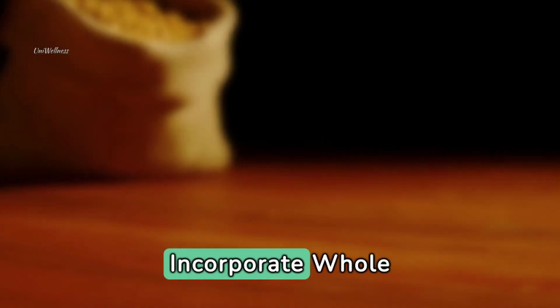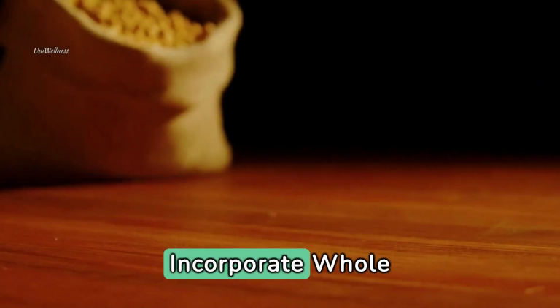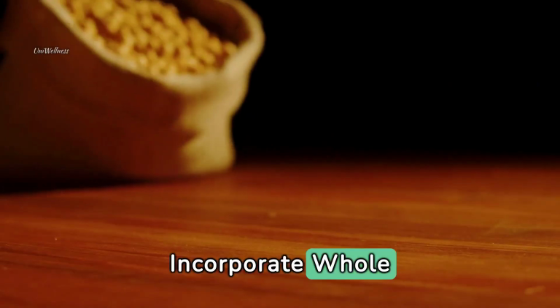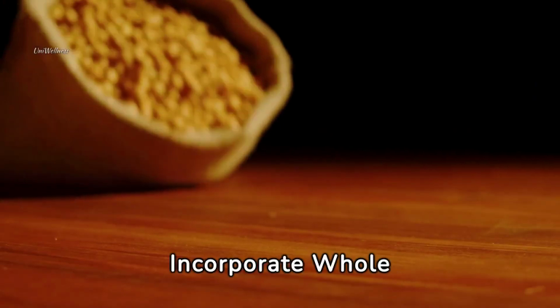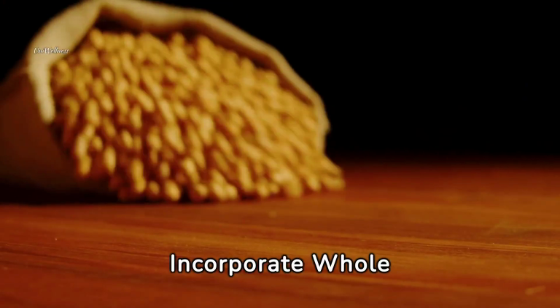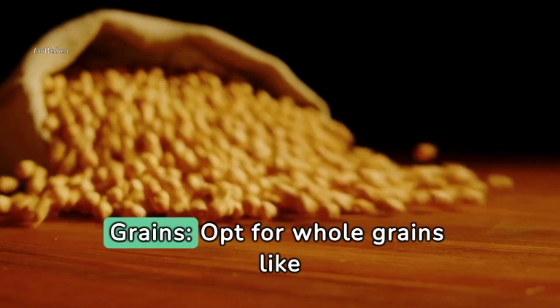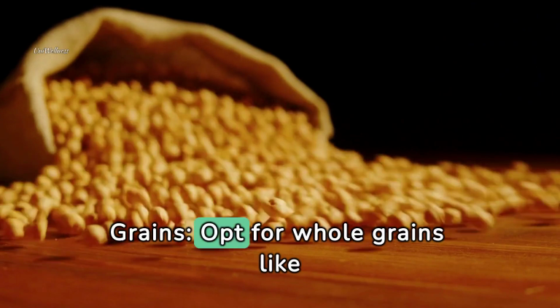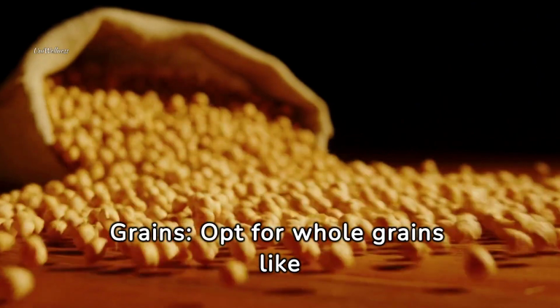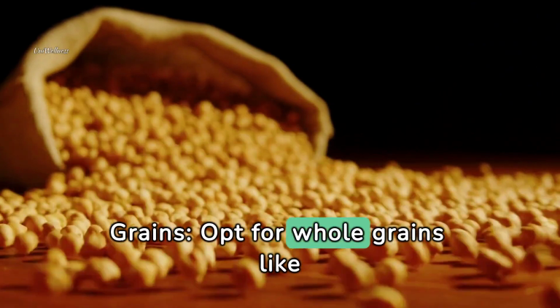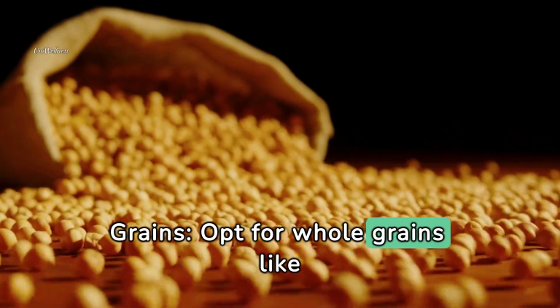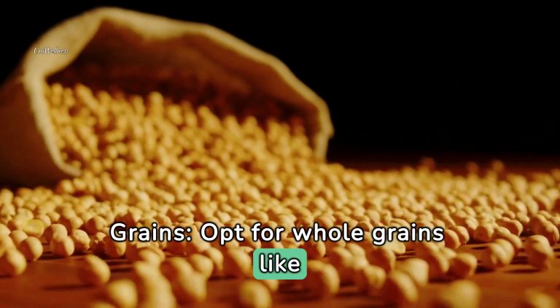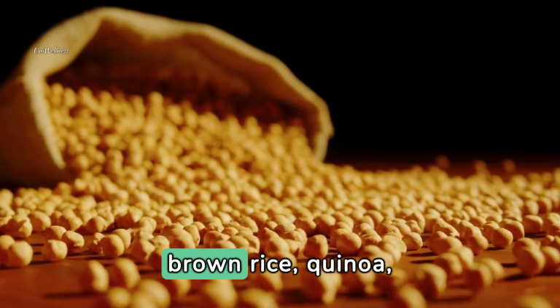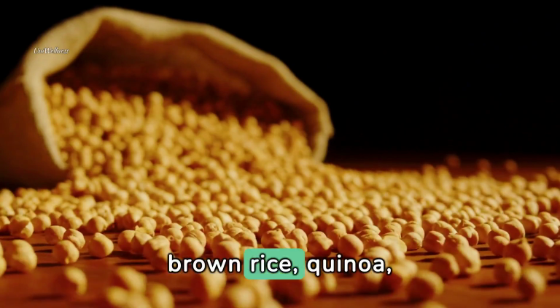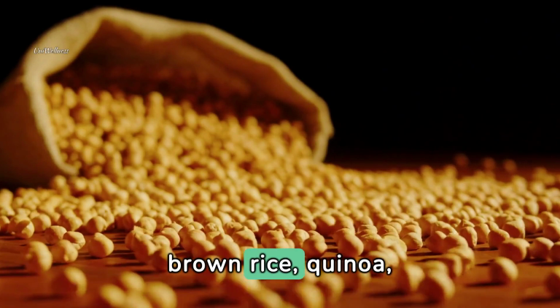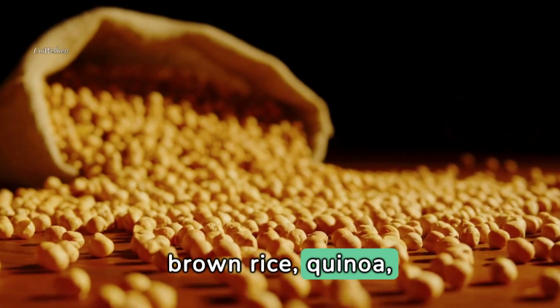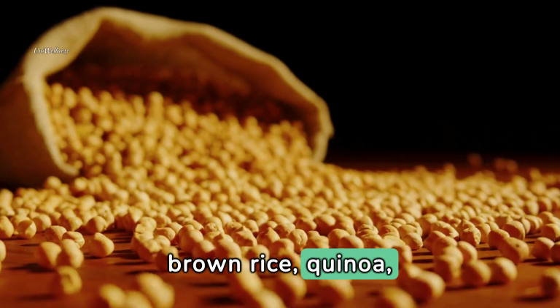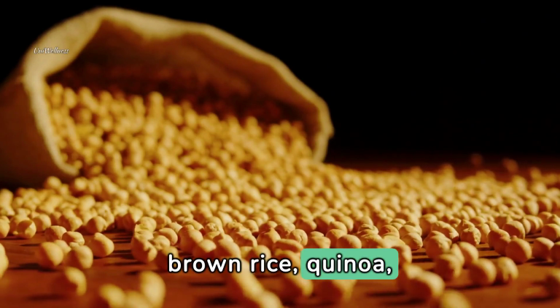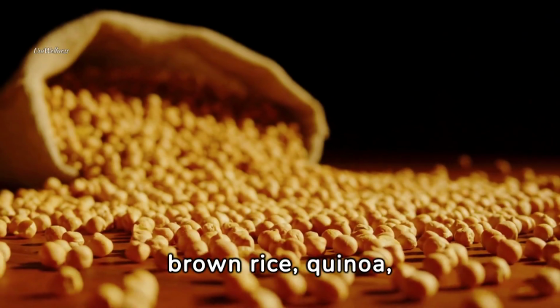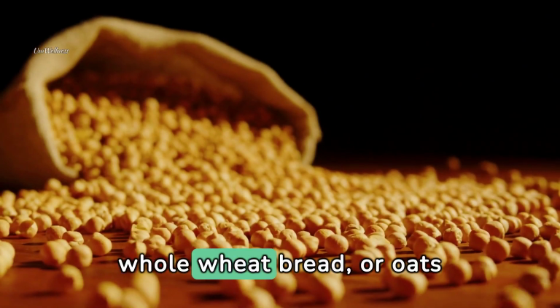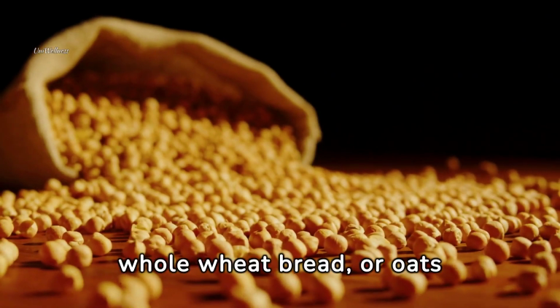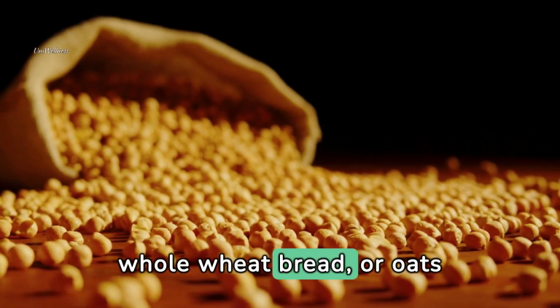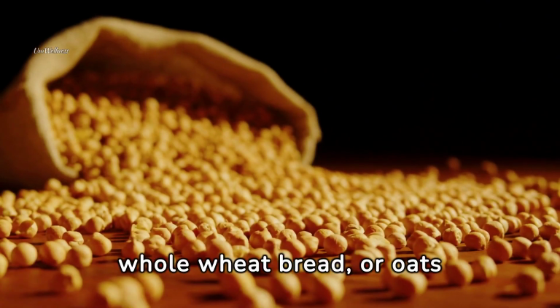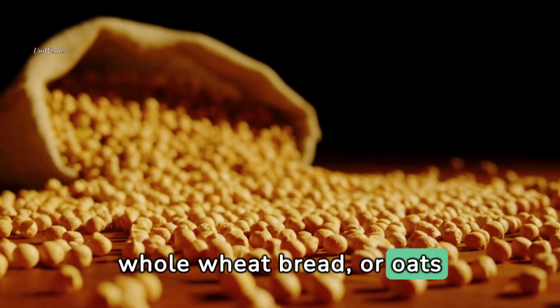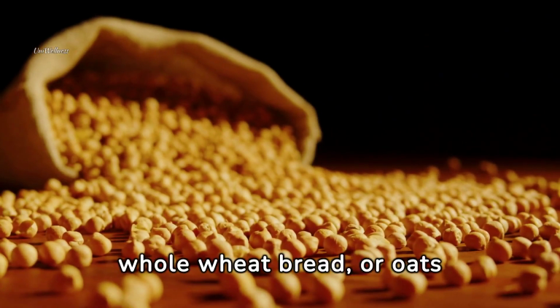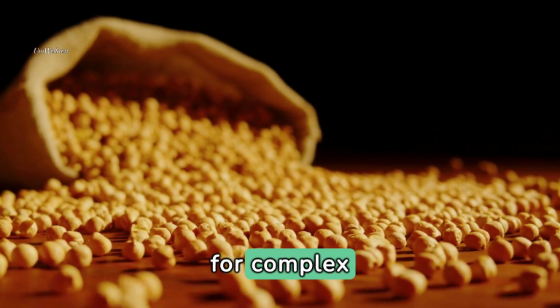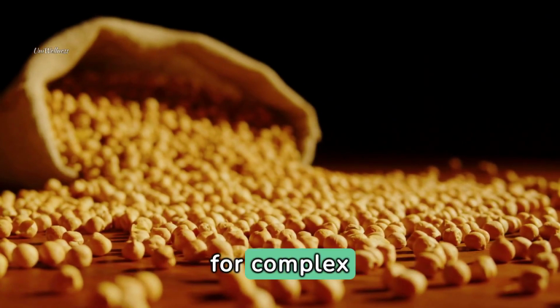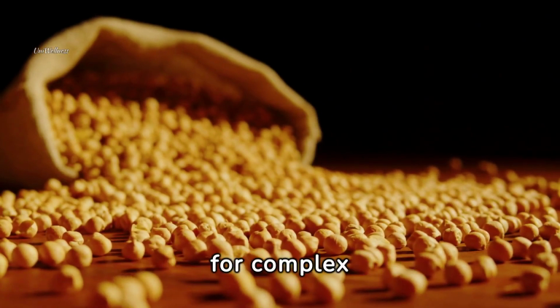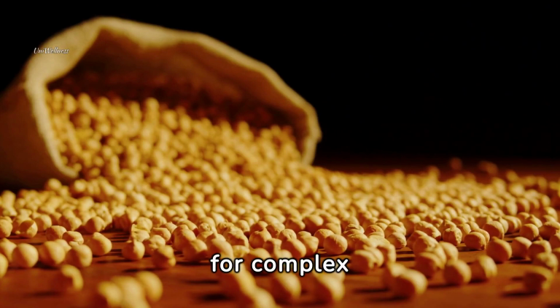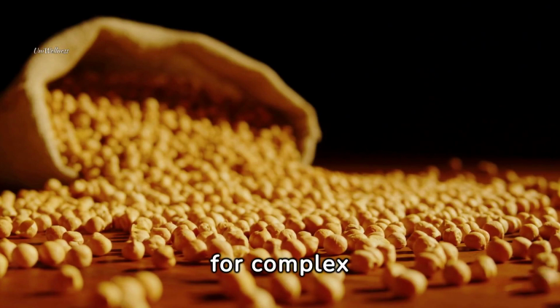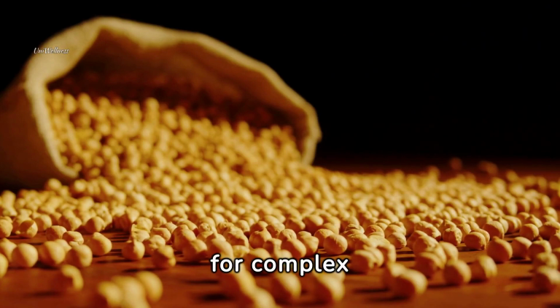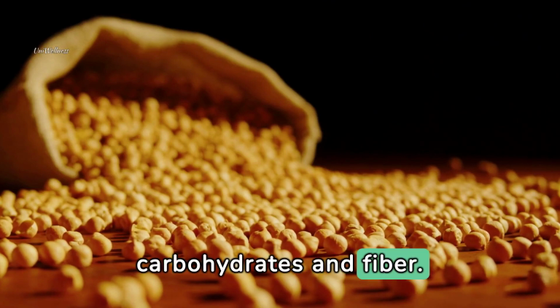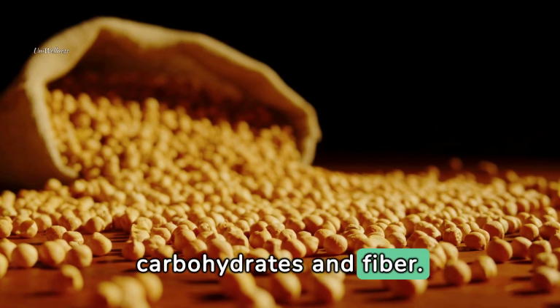Incorporate whole grains — opt for whole grains like brown rice, quinoa, whole wheat bread, or oats for complex carbohydrates and fiber.